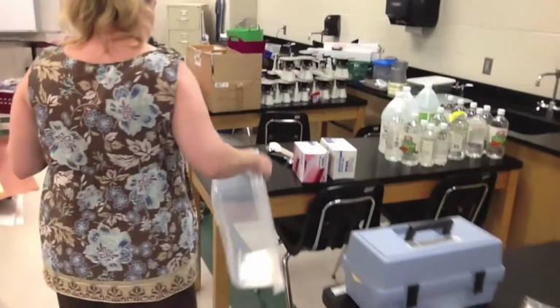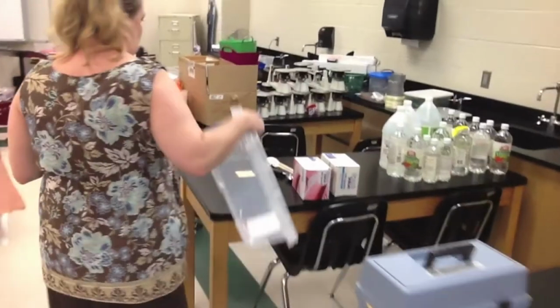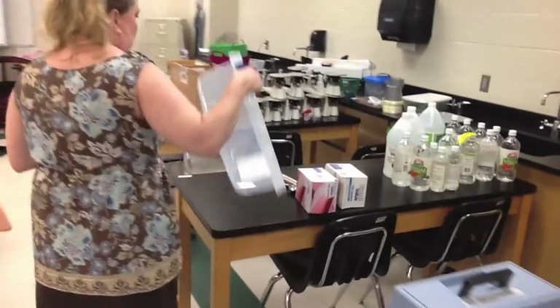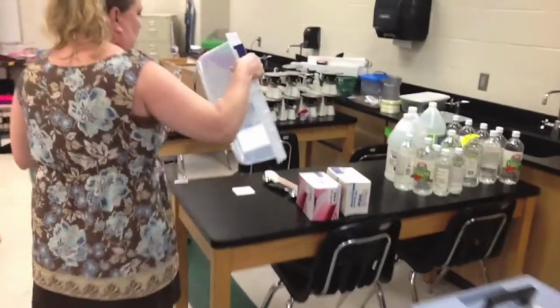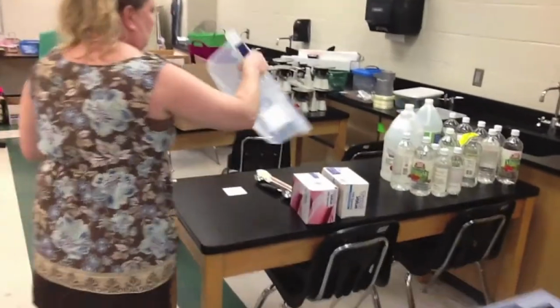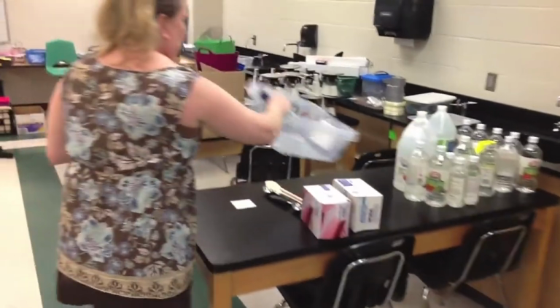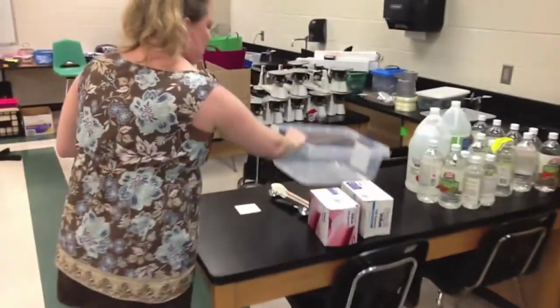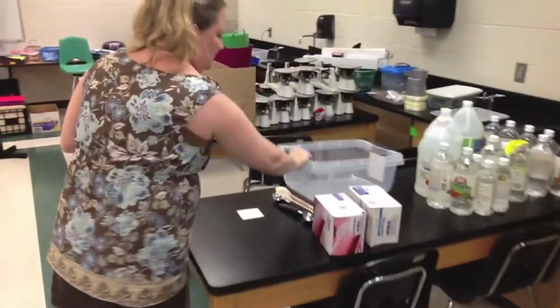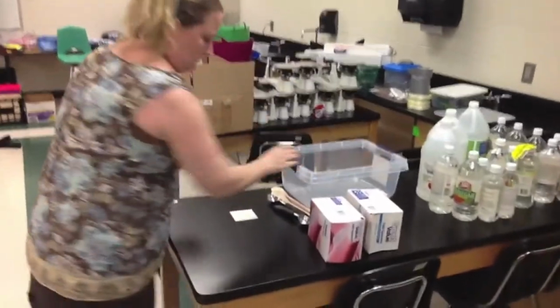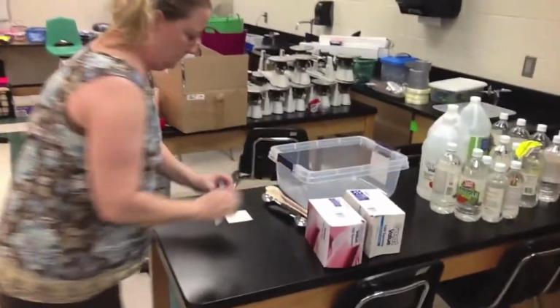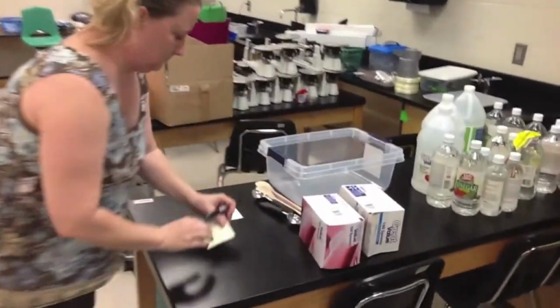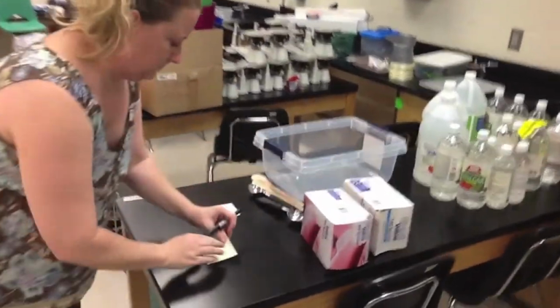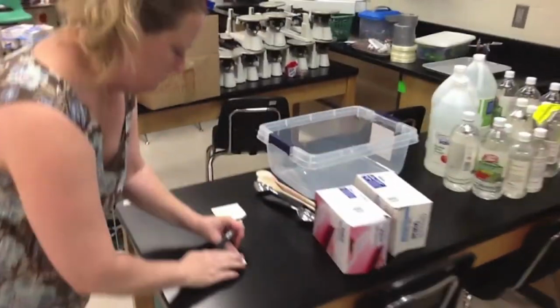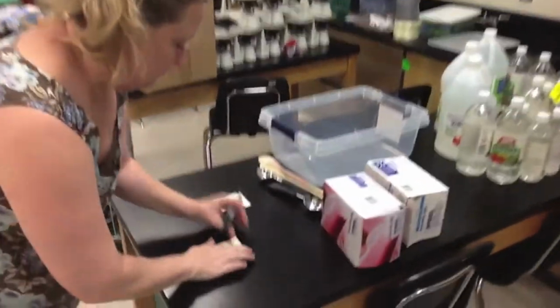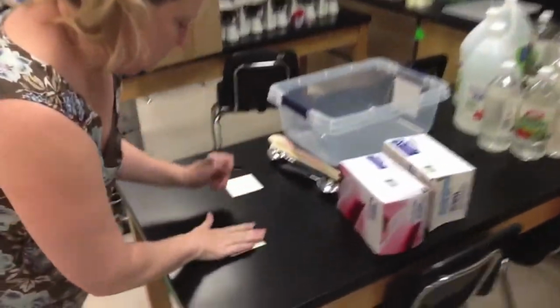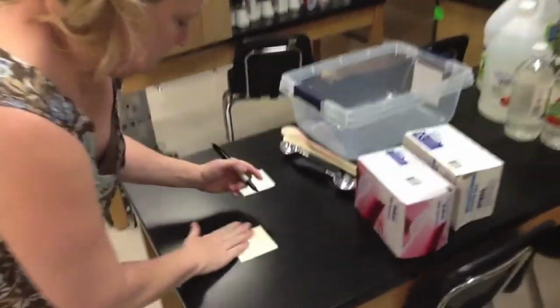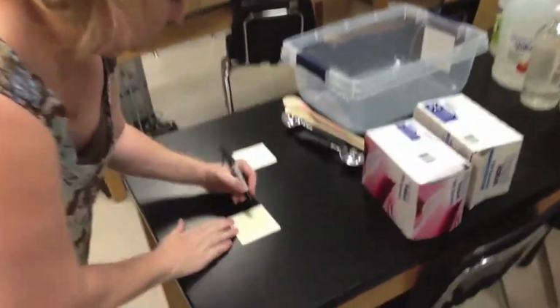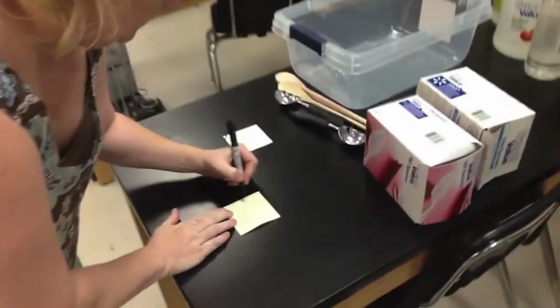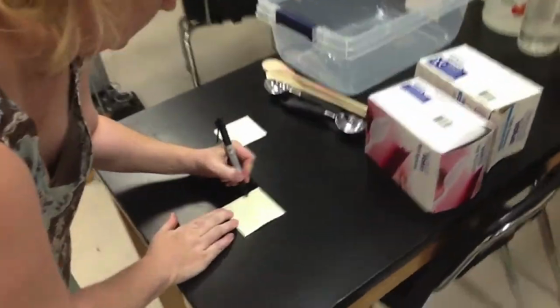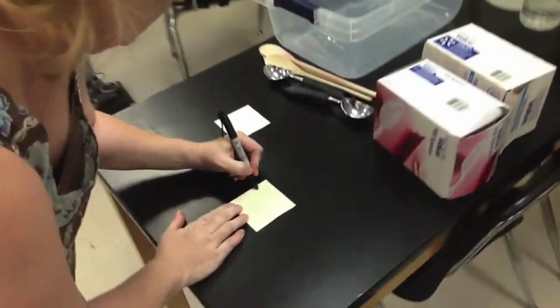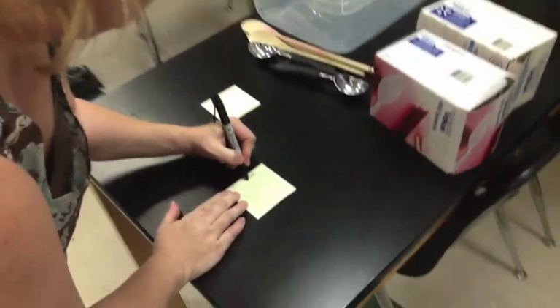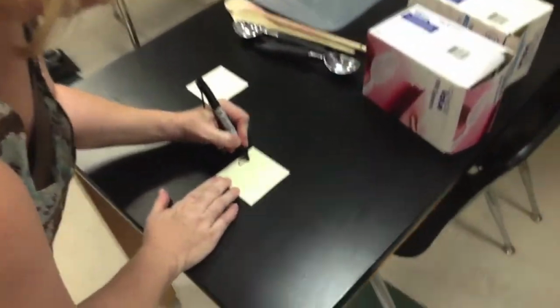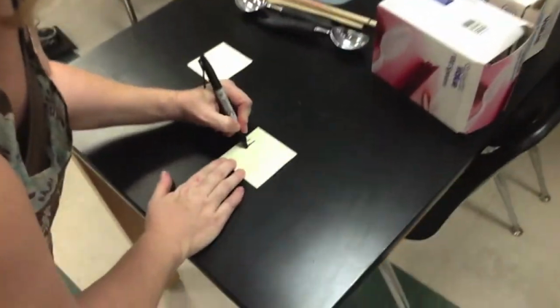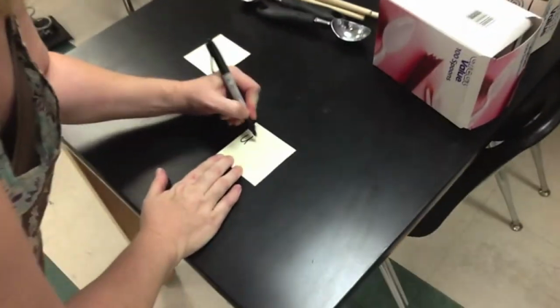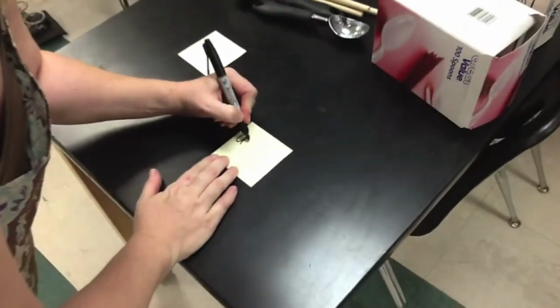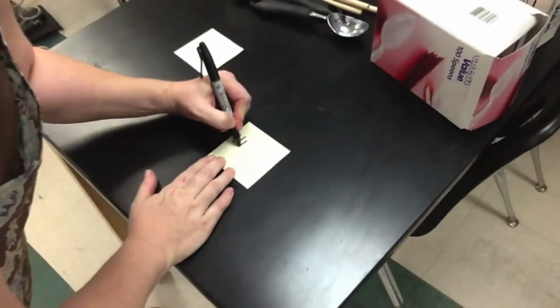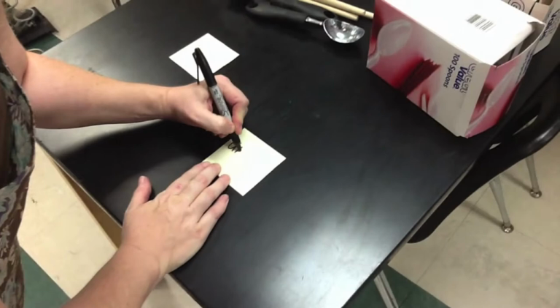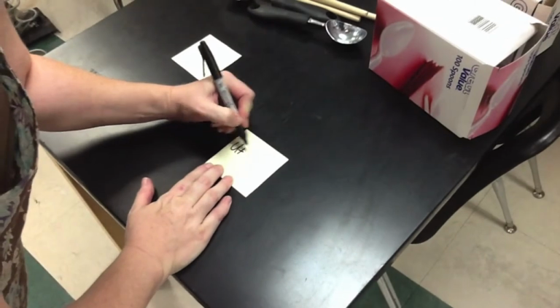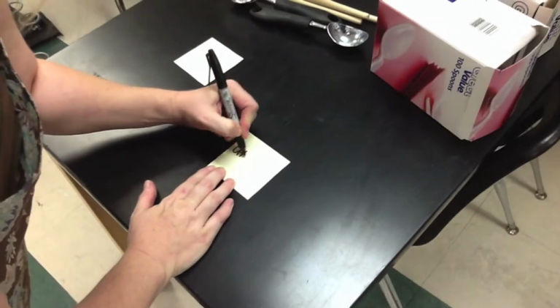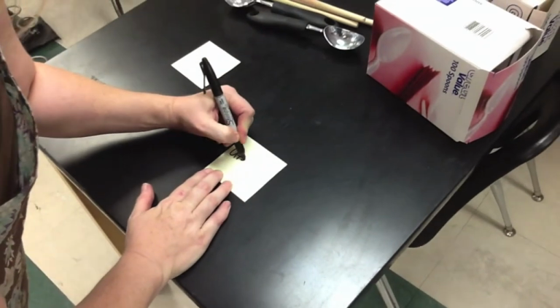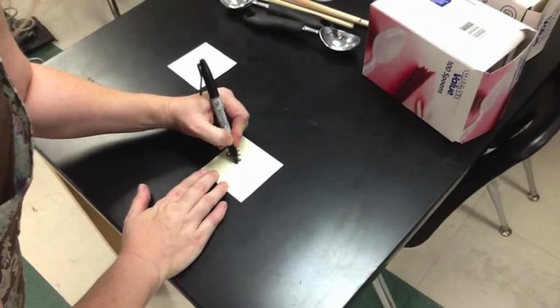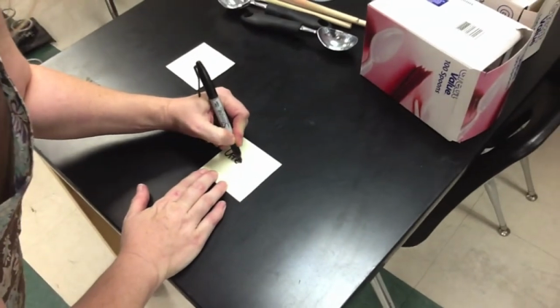Now that our storage room is completely cleaned out, our next step is to put things into bins and label them.